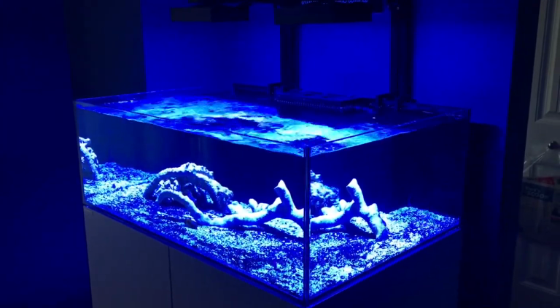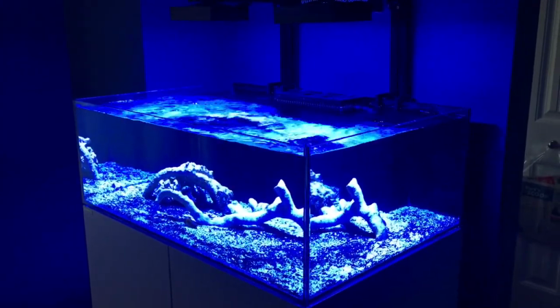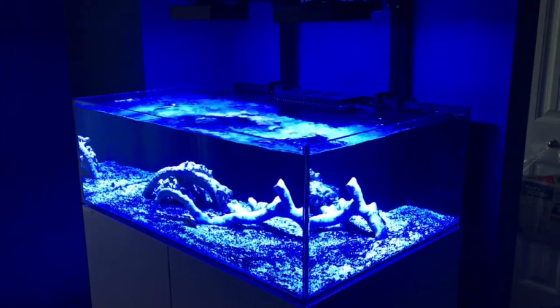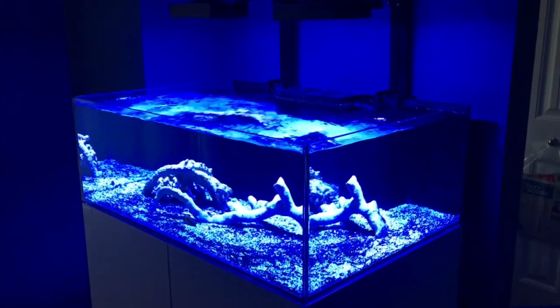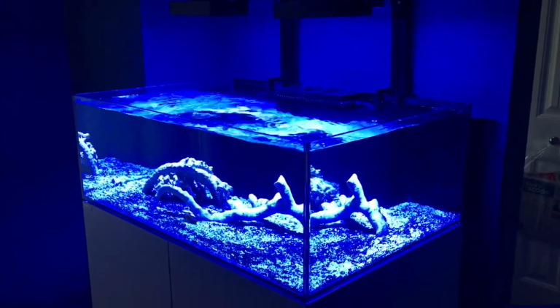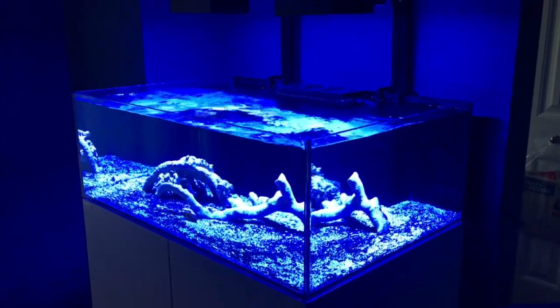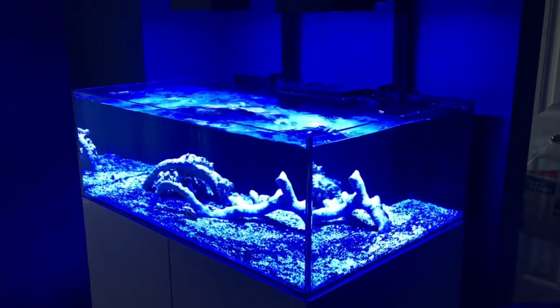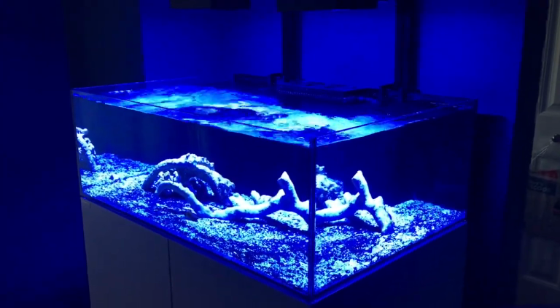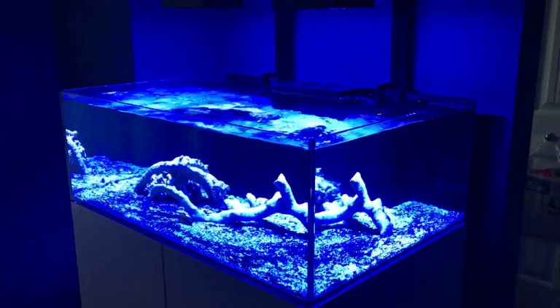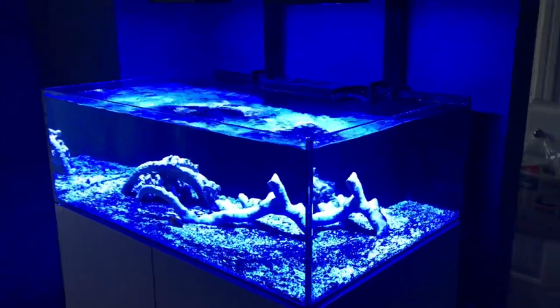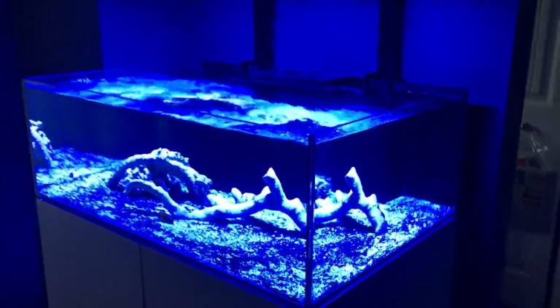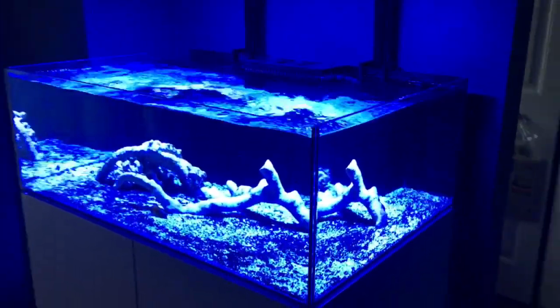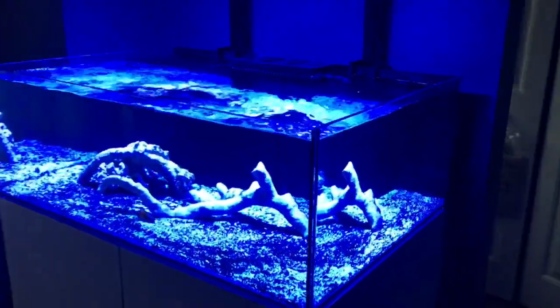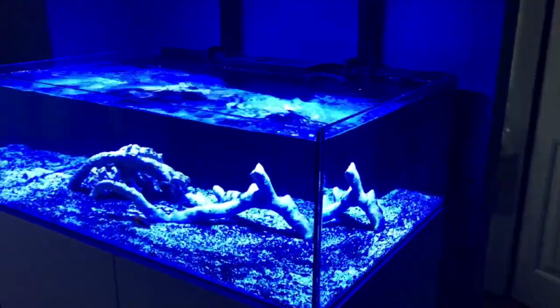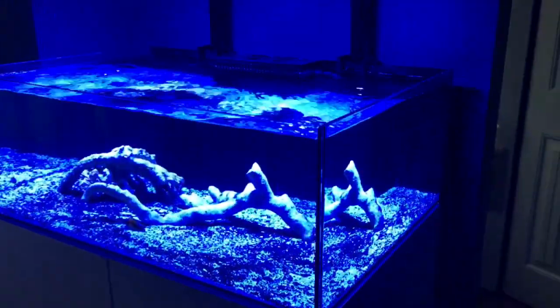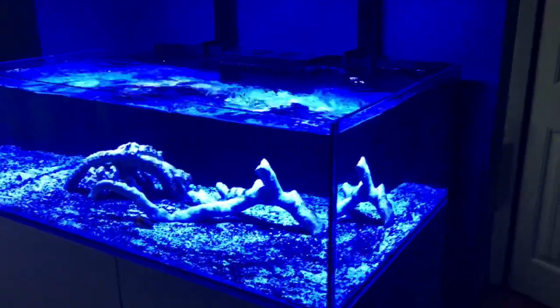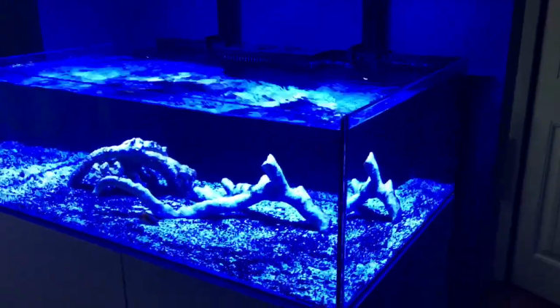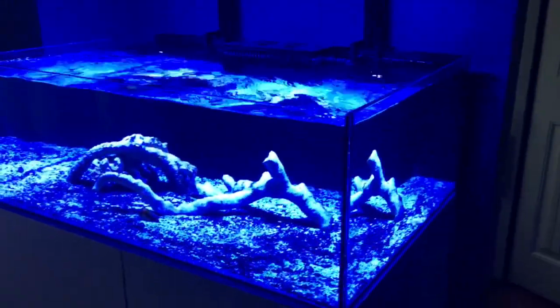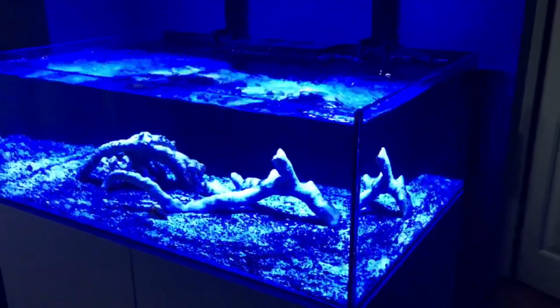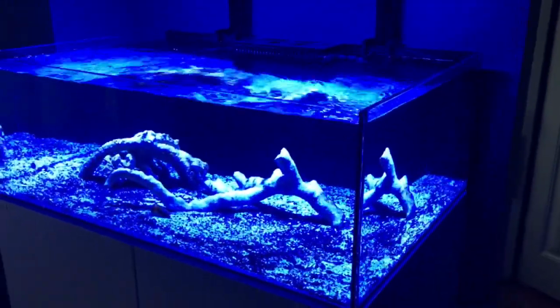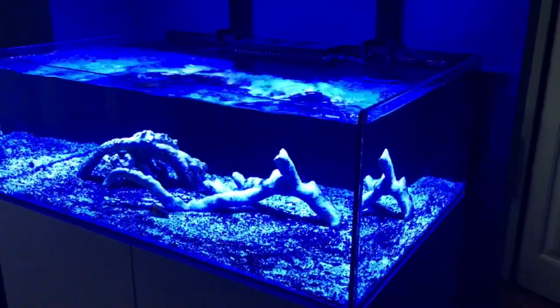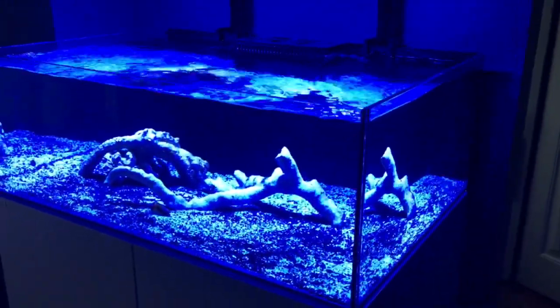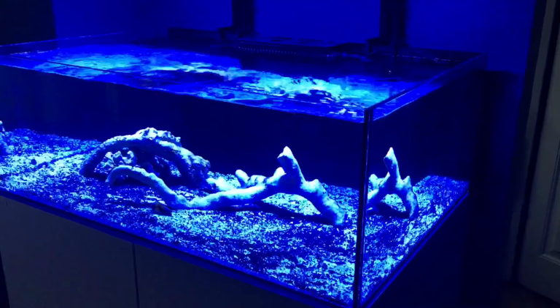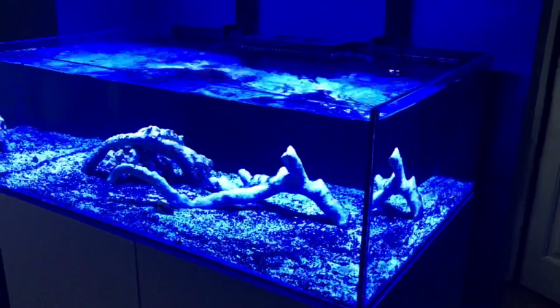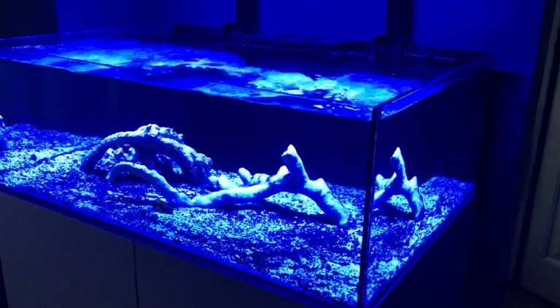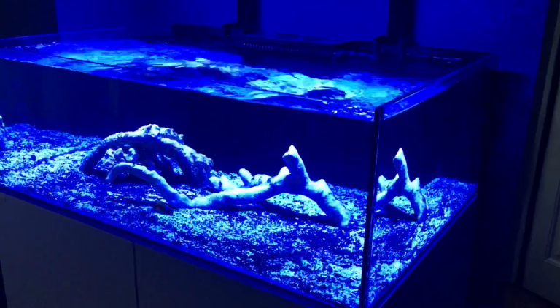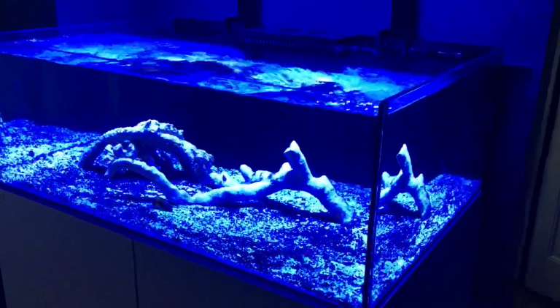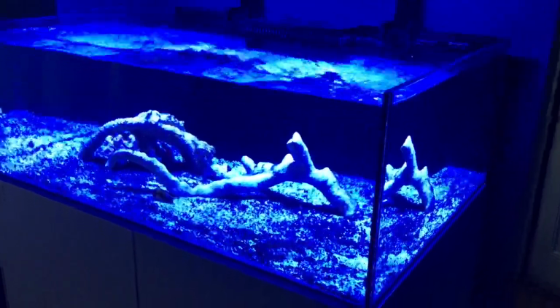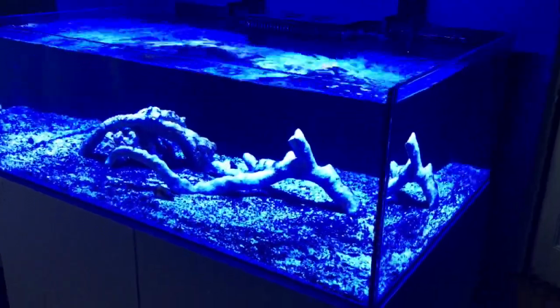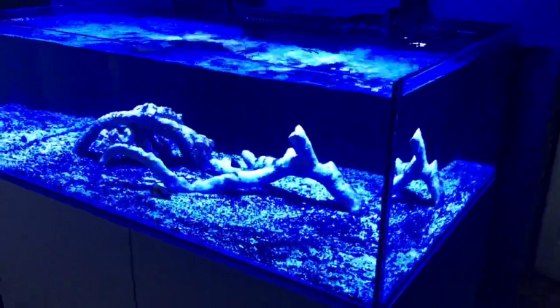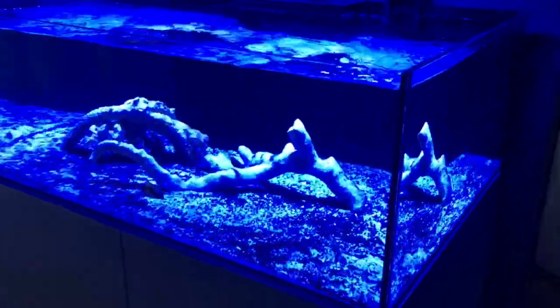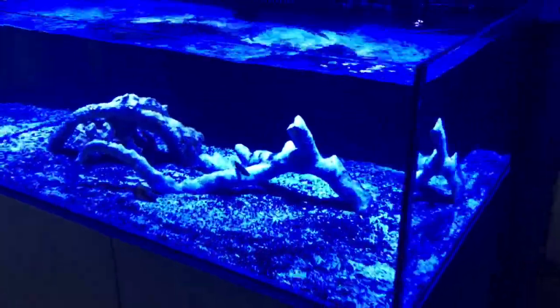Looks so good. There's going to be a whole bunch of life going in here soon, so follow along and don't forget to like and subscribe. Thank you.